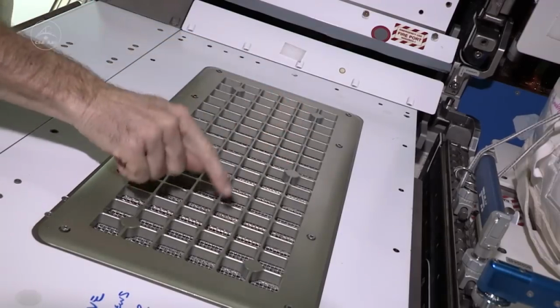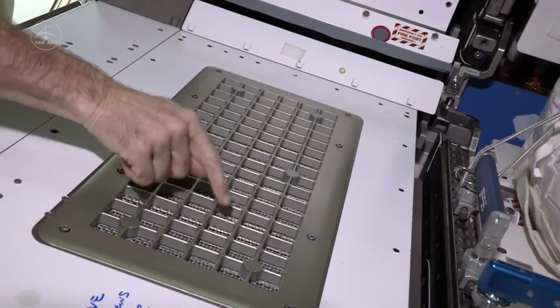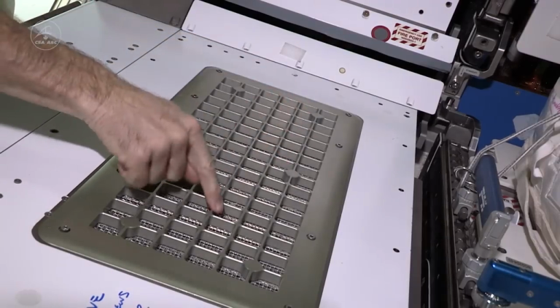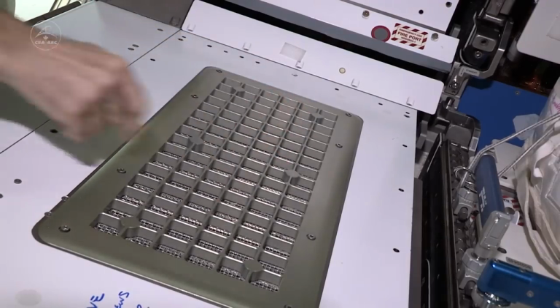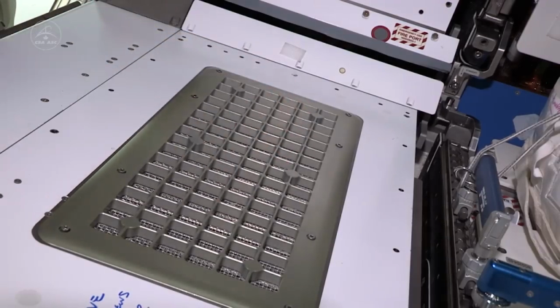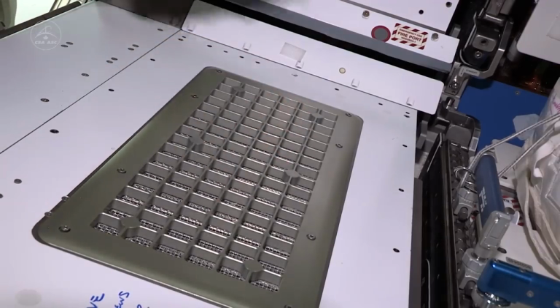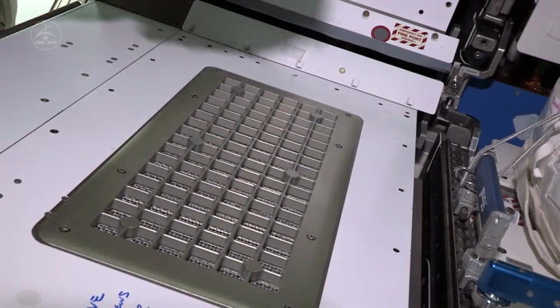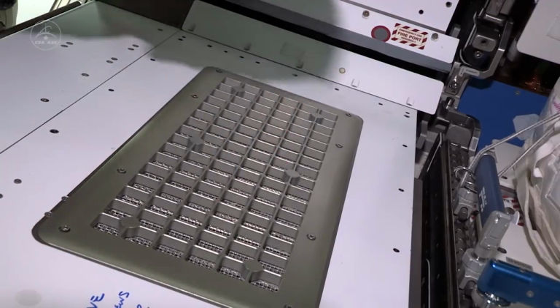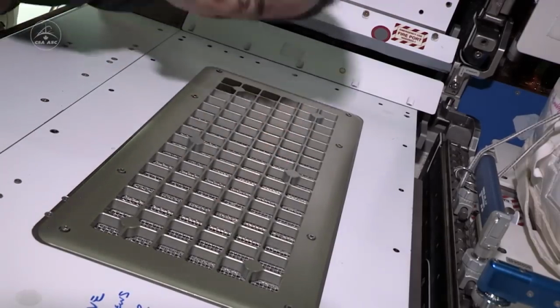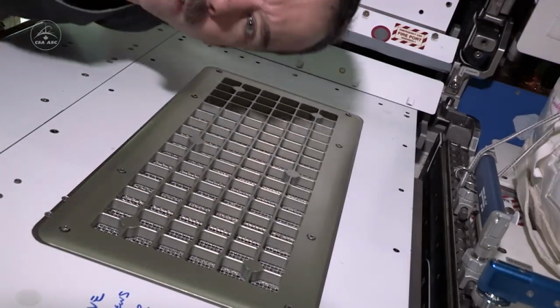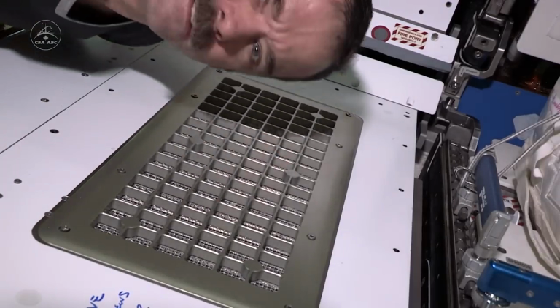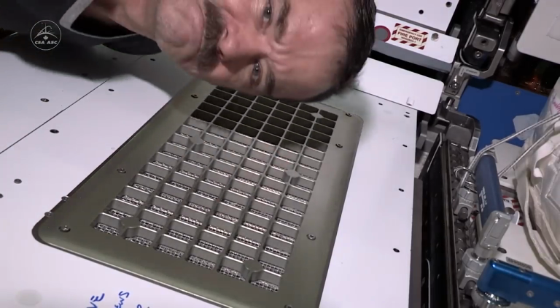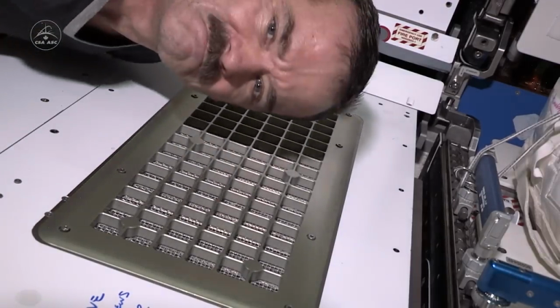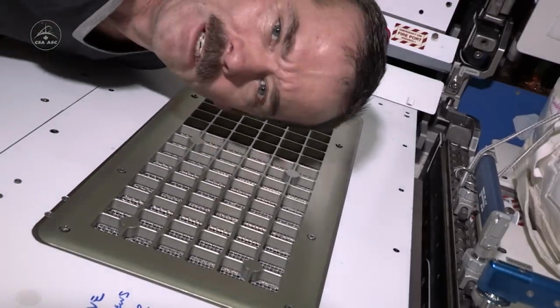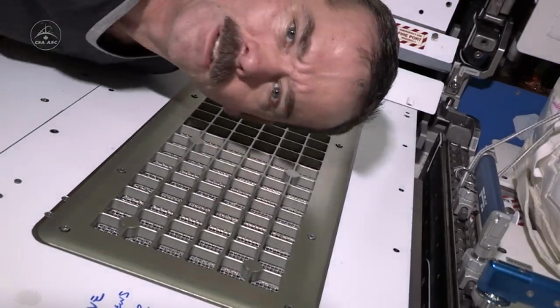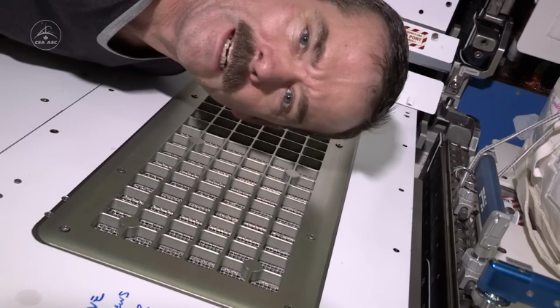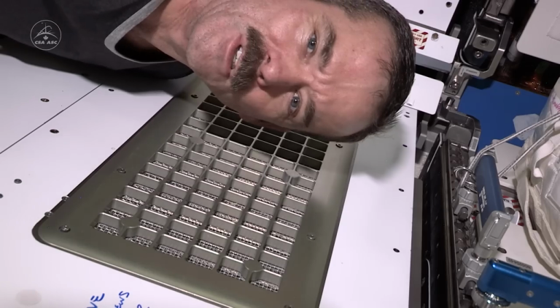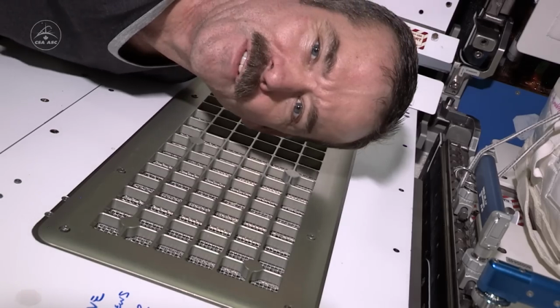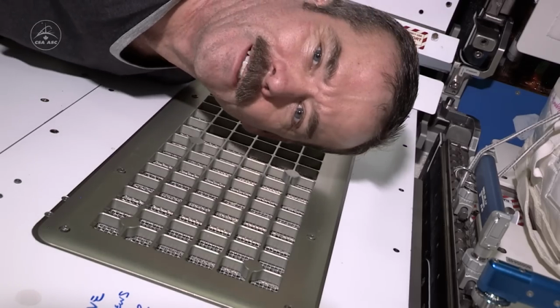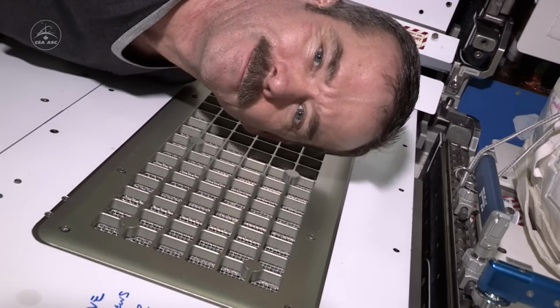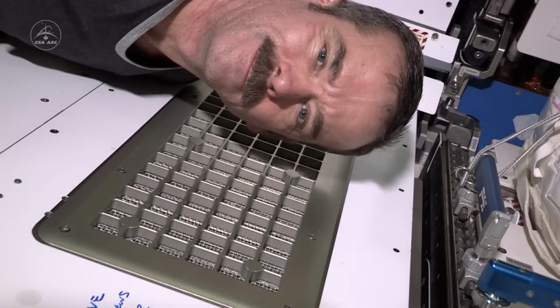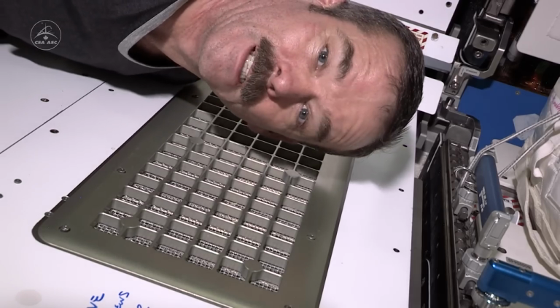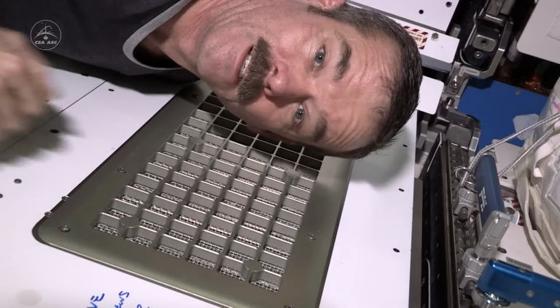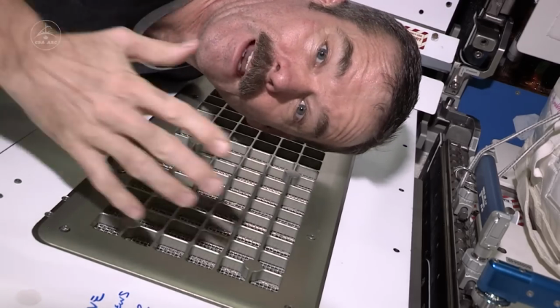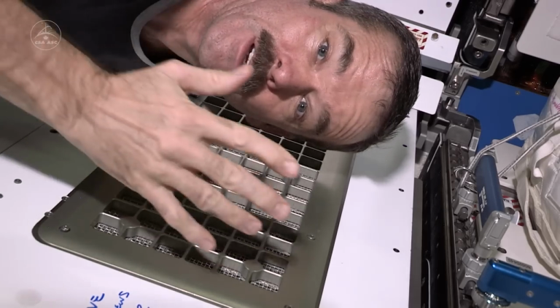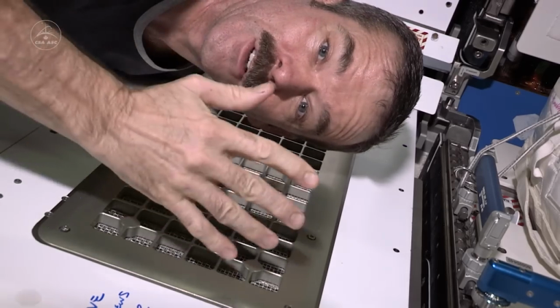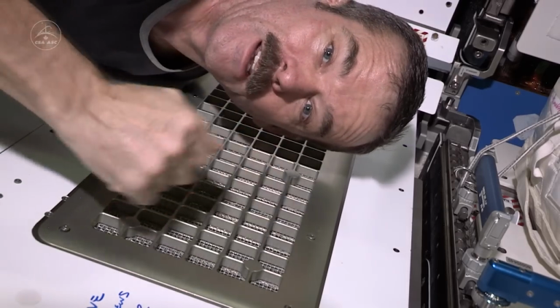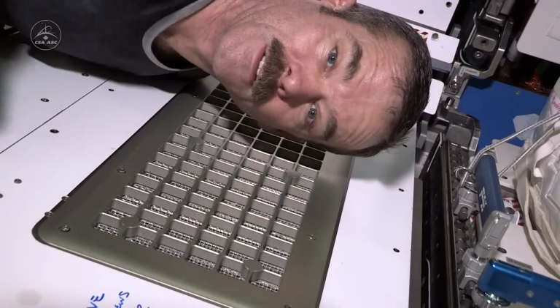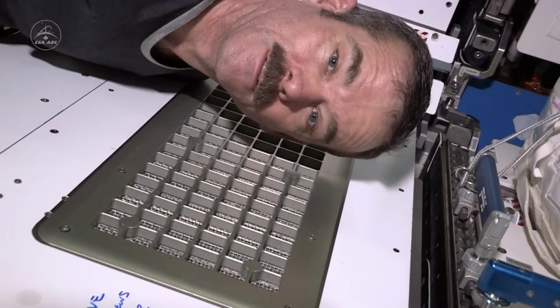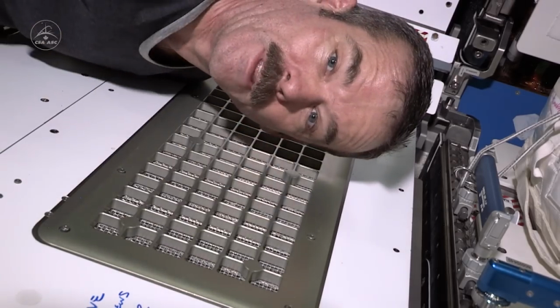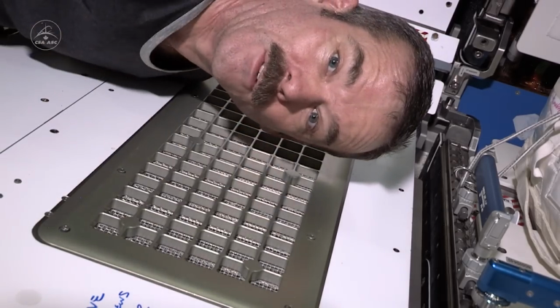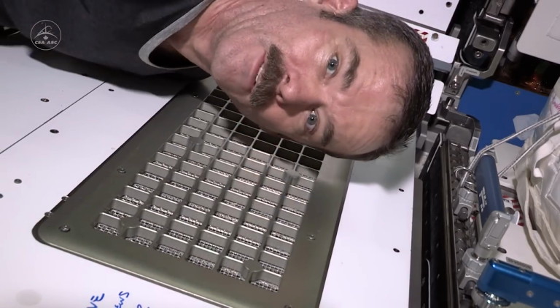And when I vacuum this later in the week, it'll all clean up just fine. That's how you cut your nails in zero G.